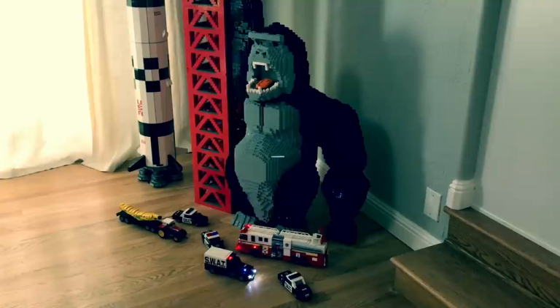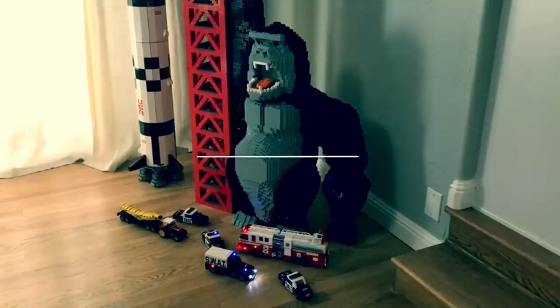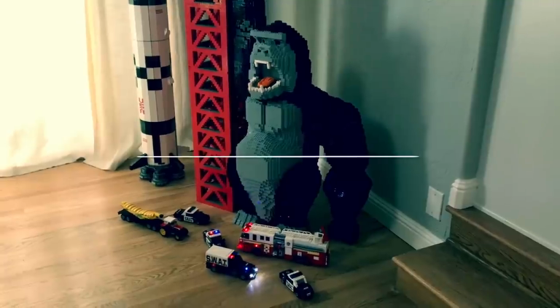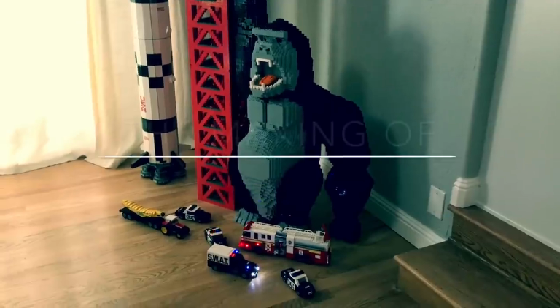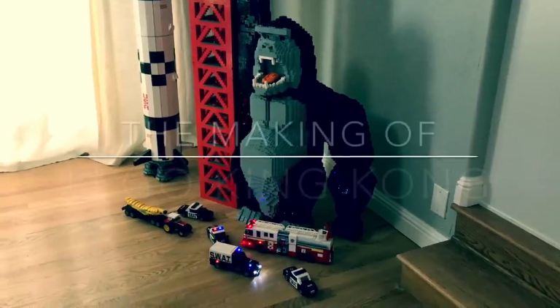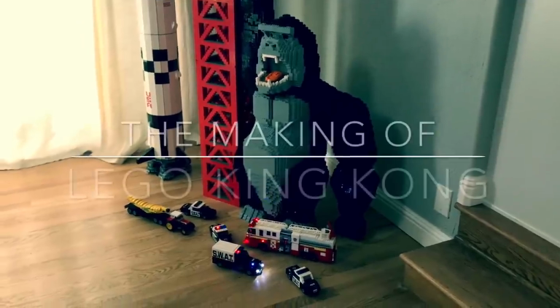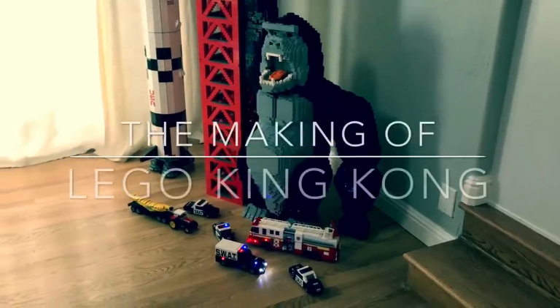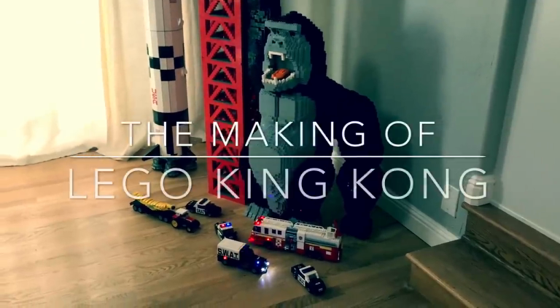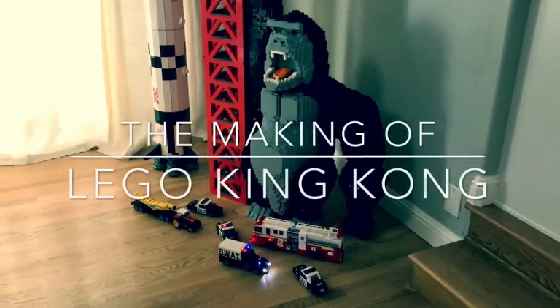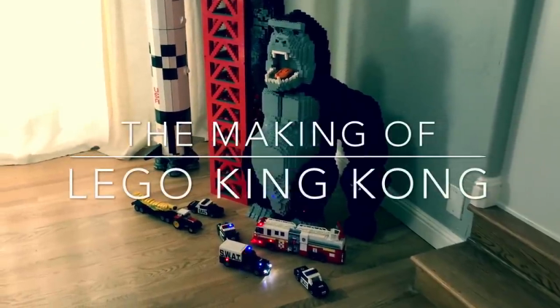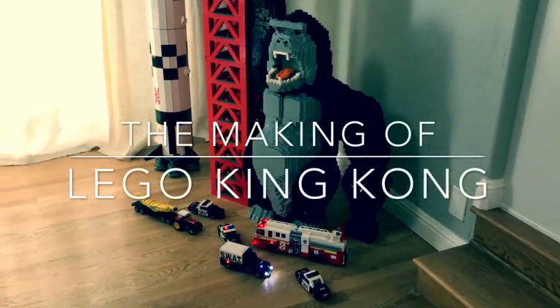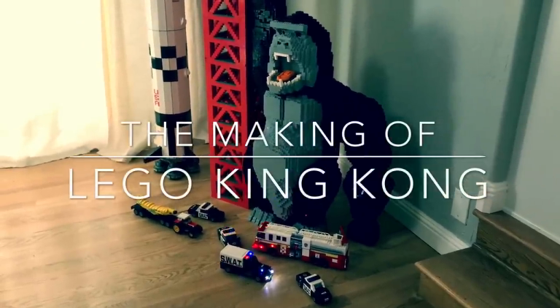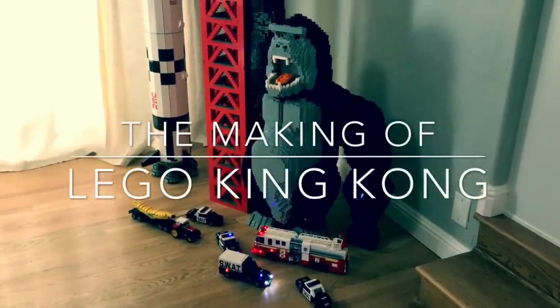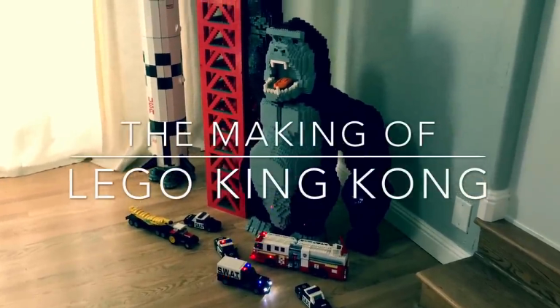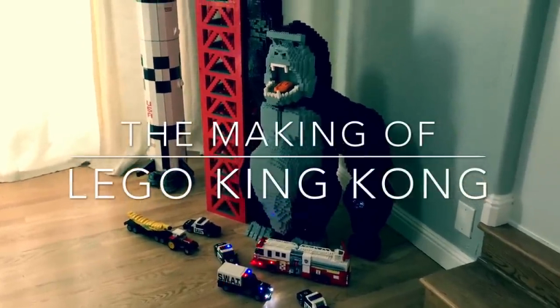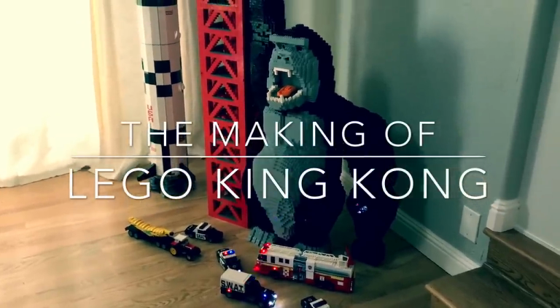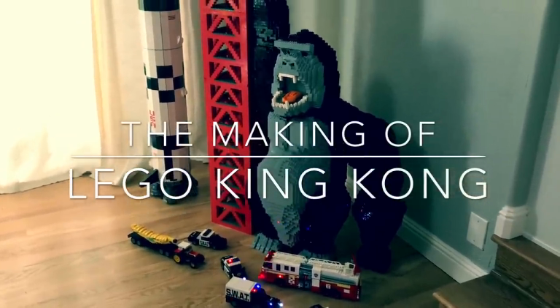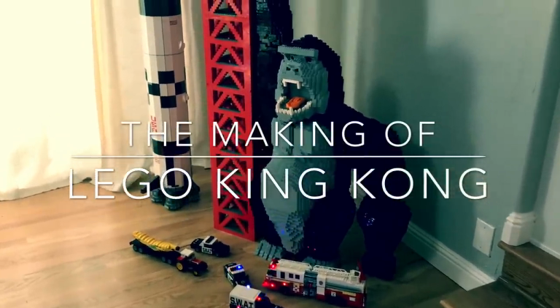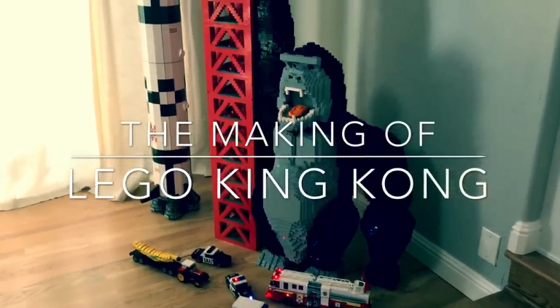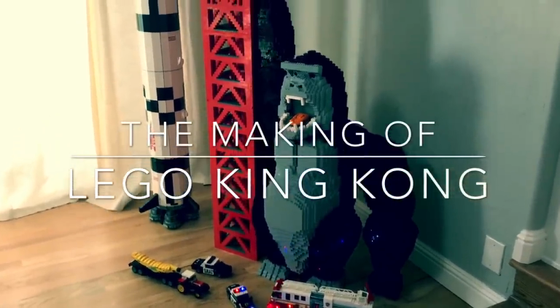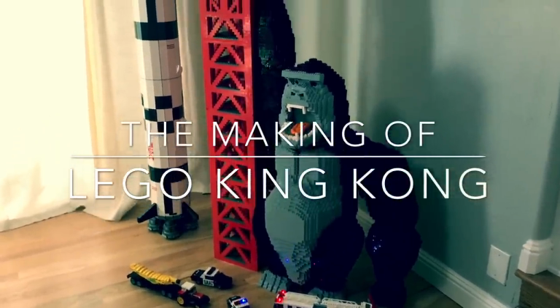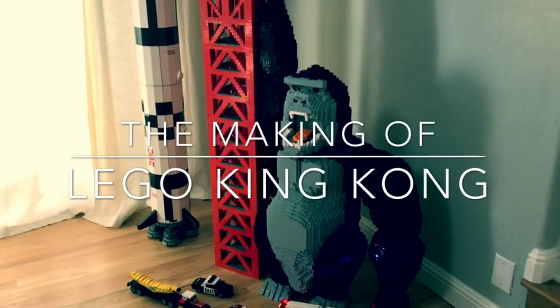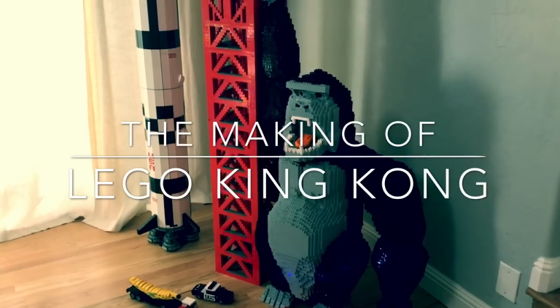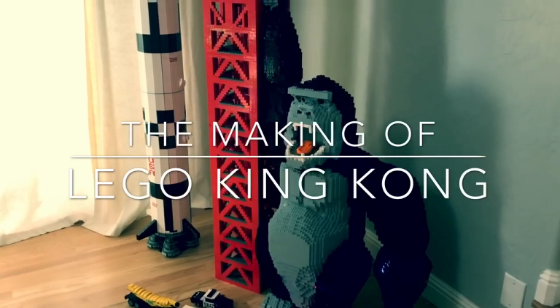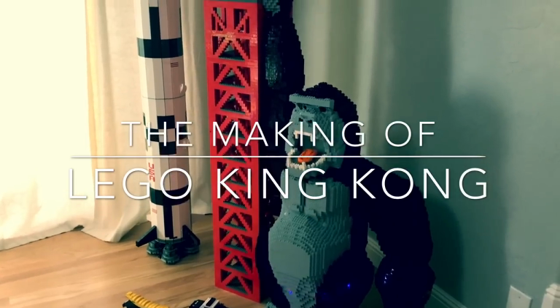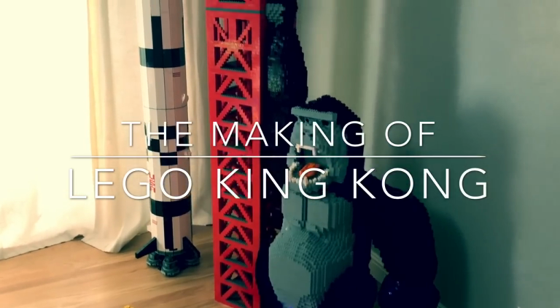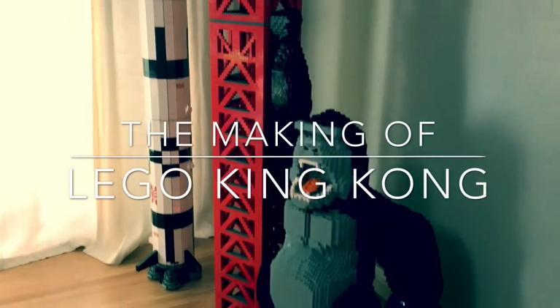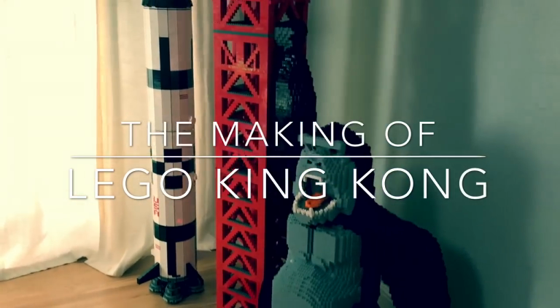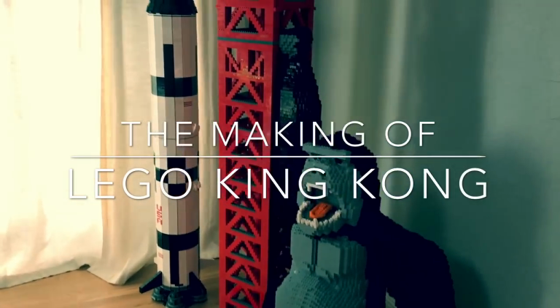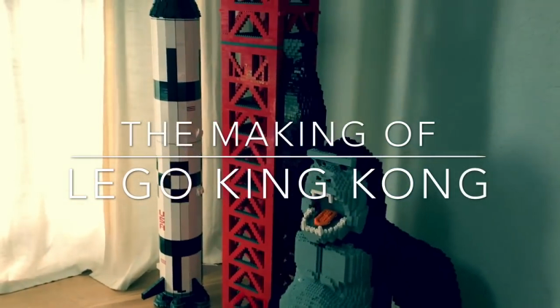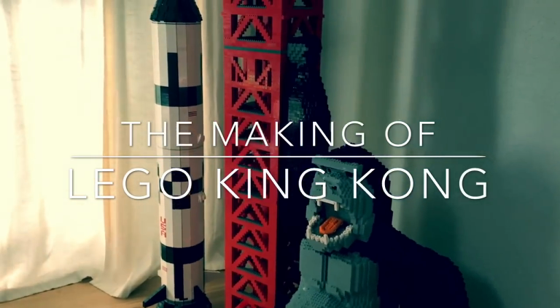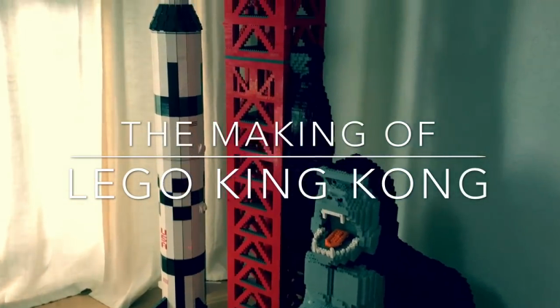Hi, this is Hans, and this is my latest build. It's called Houston, We Have Ape Problem, and it marries science with science fiction.